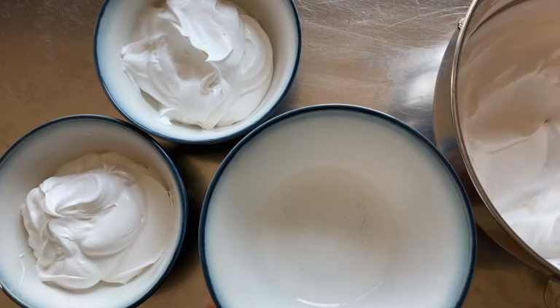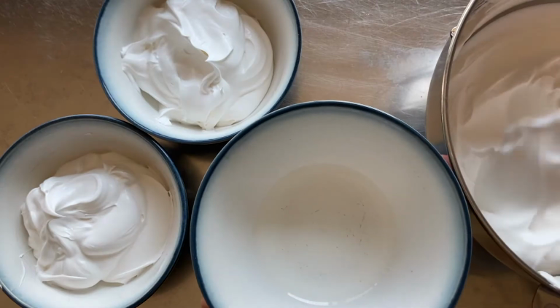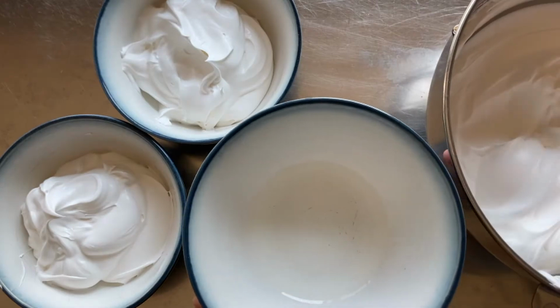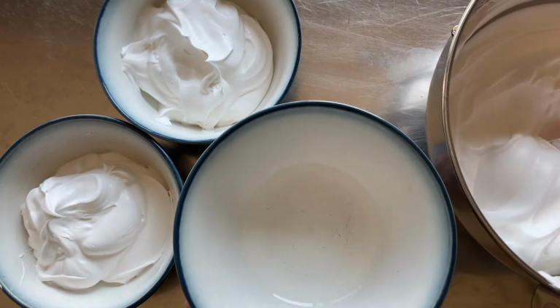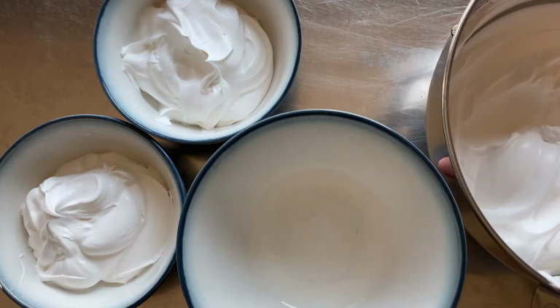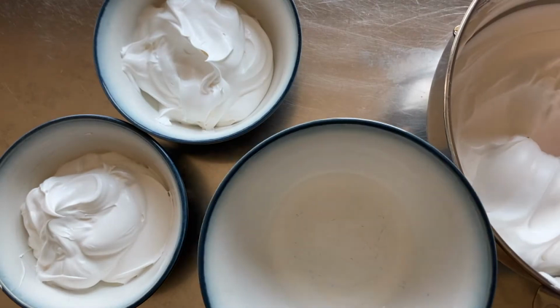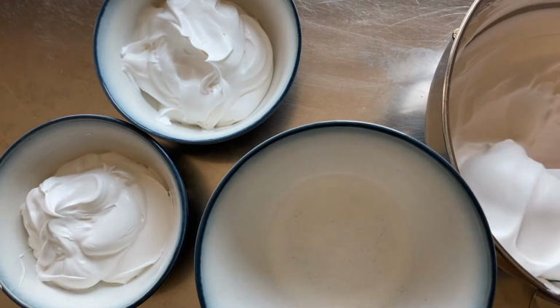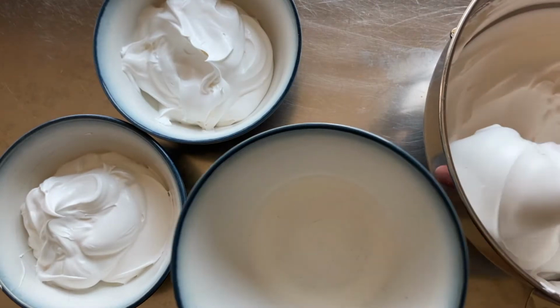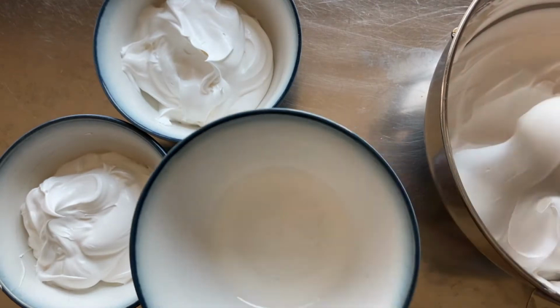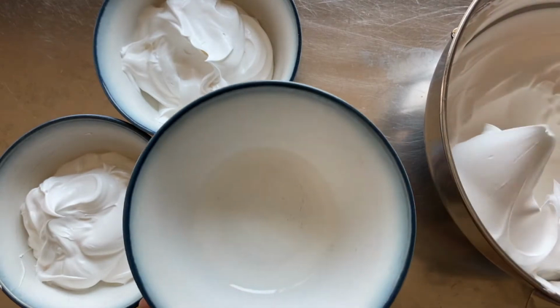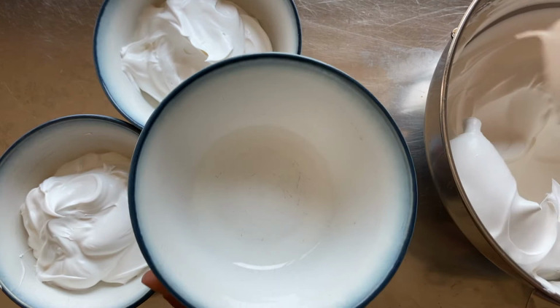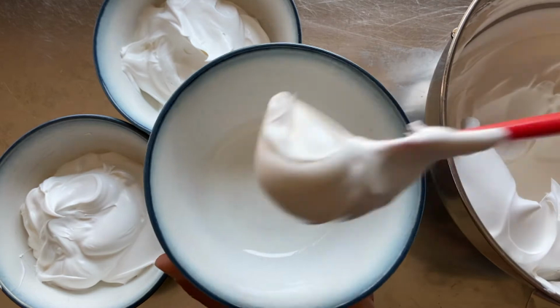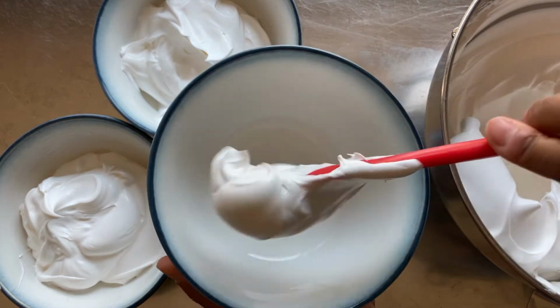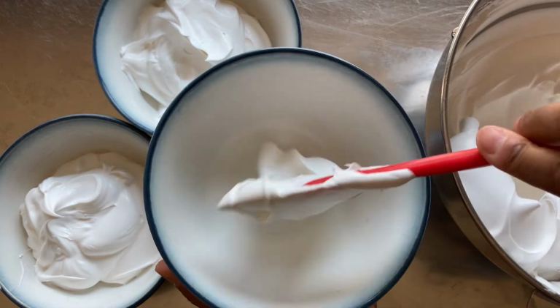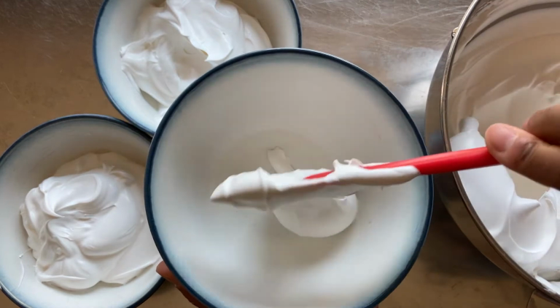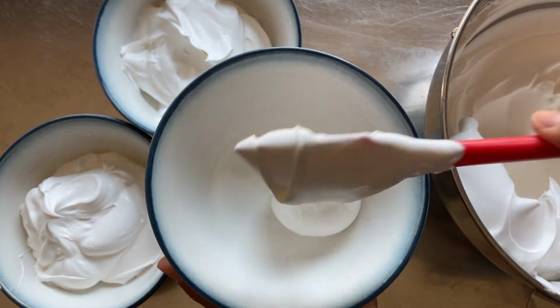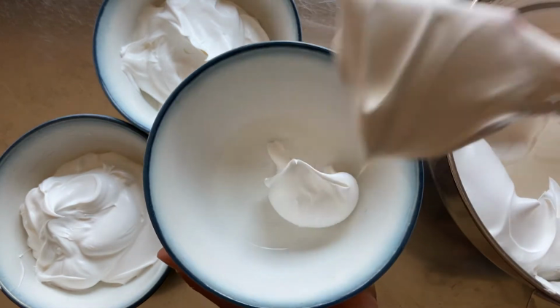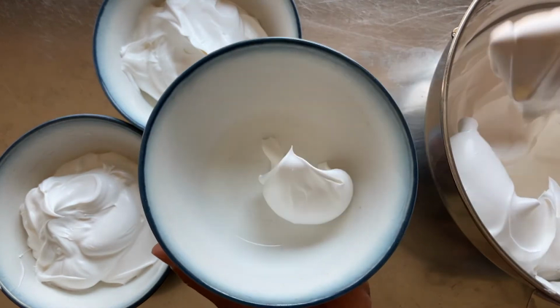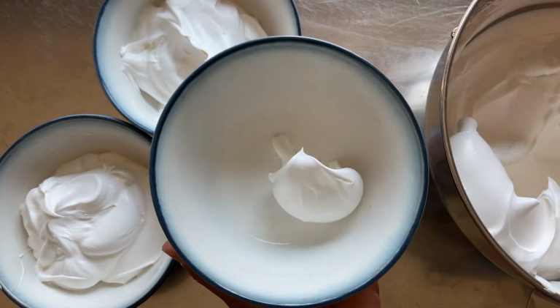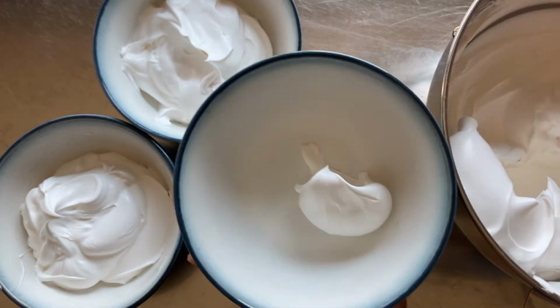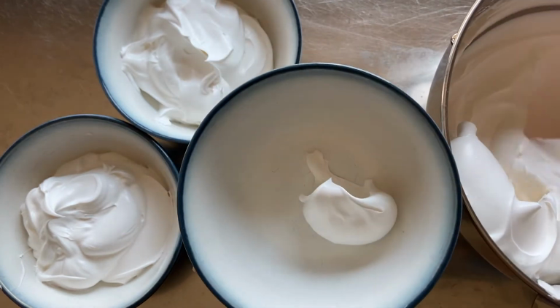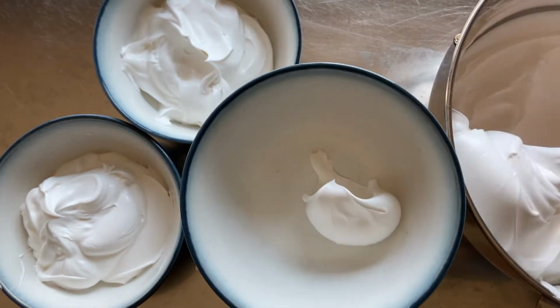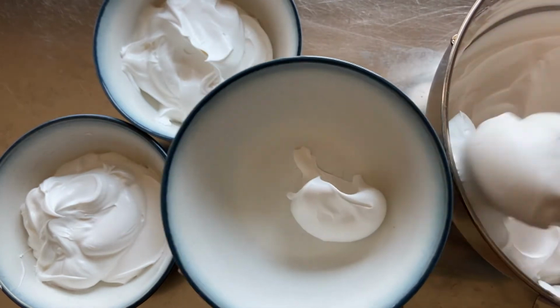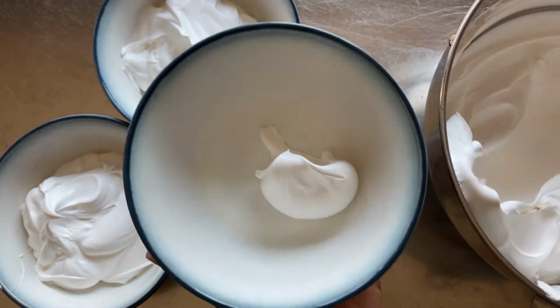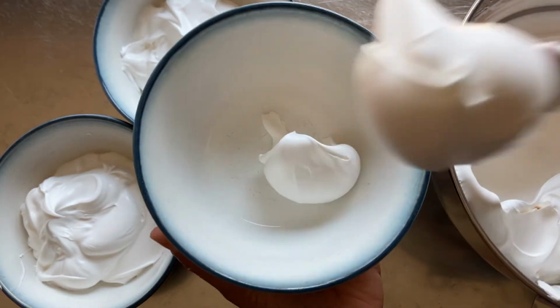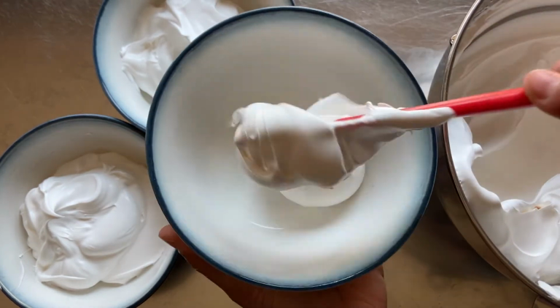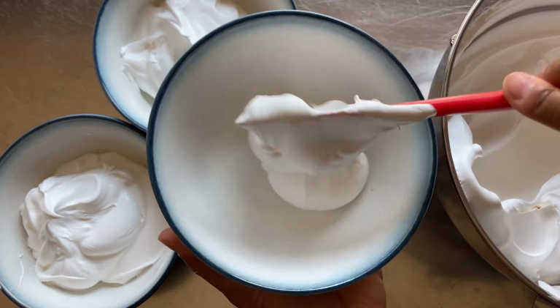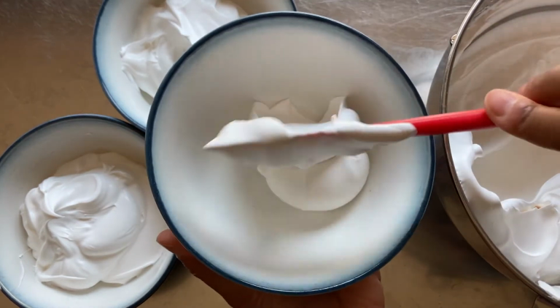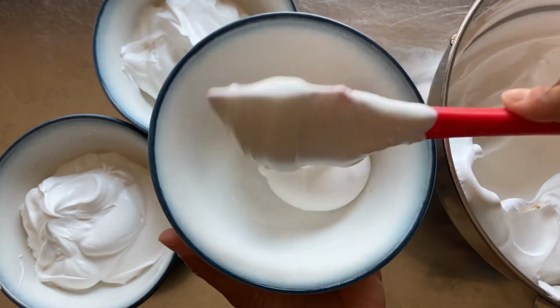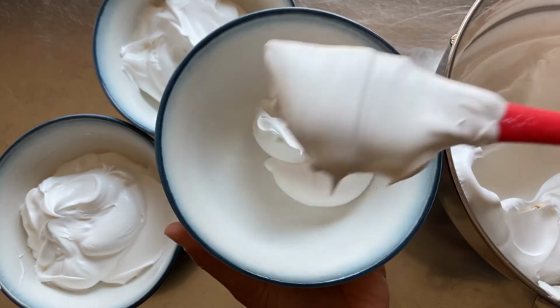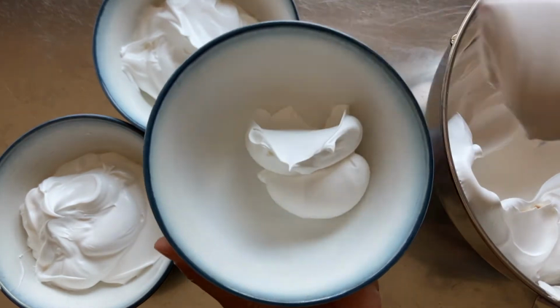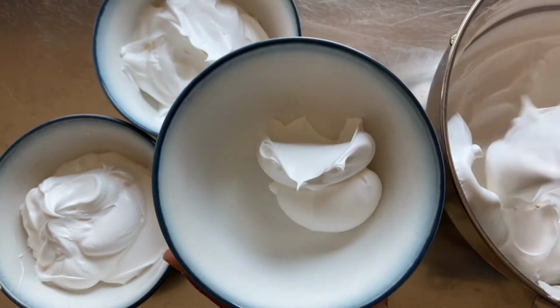Before starting, I separate equal portions of the whipped icing into three separate bowls.